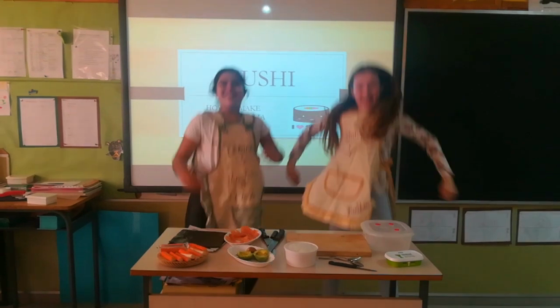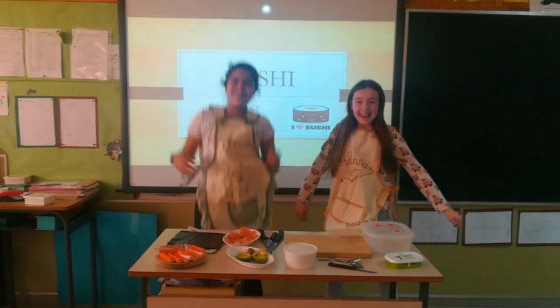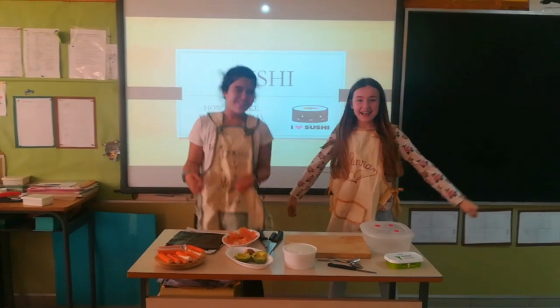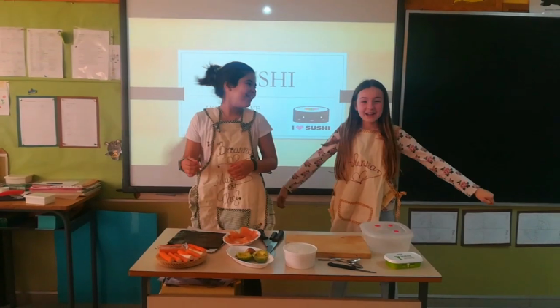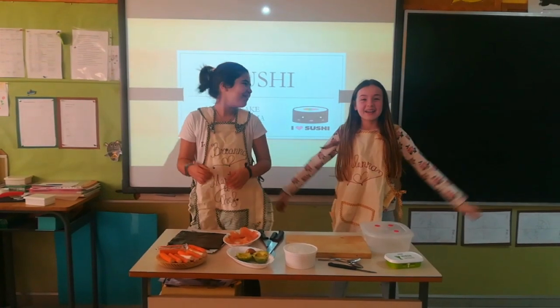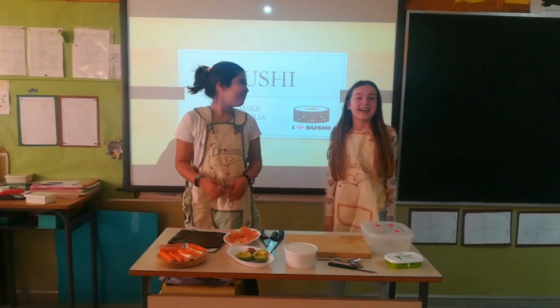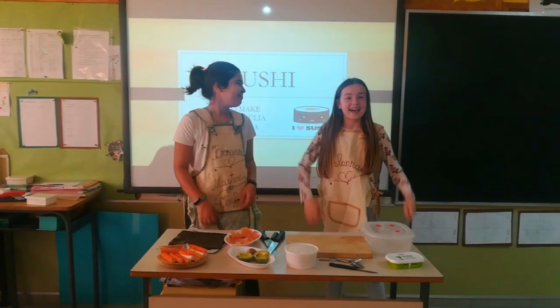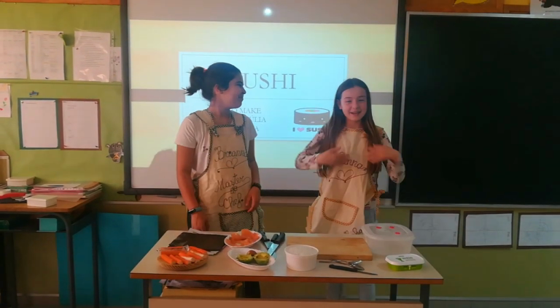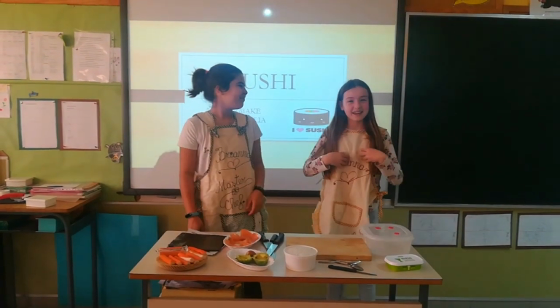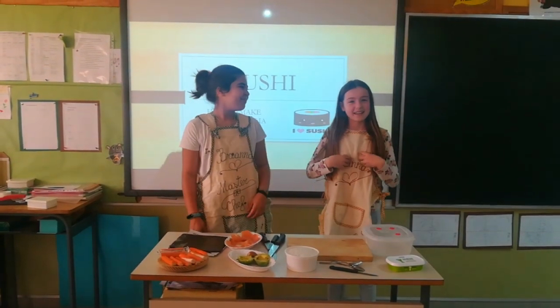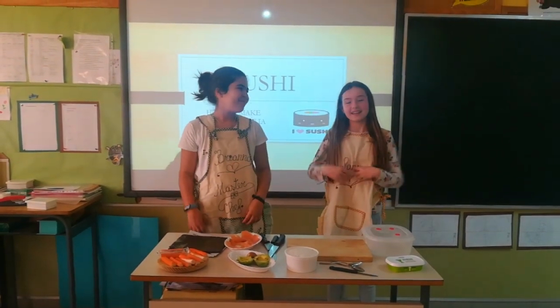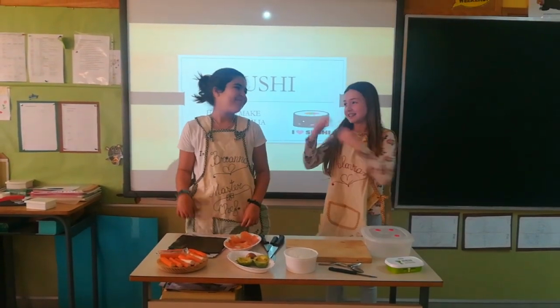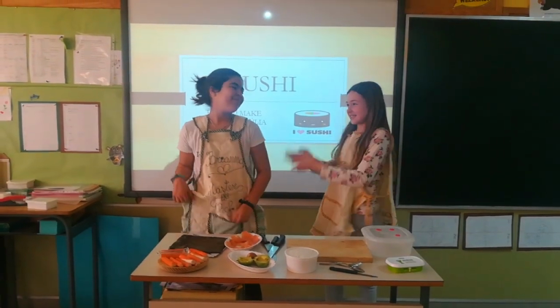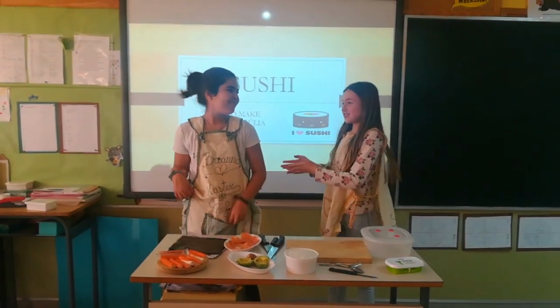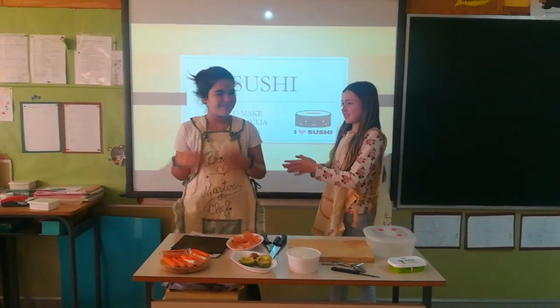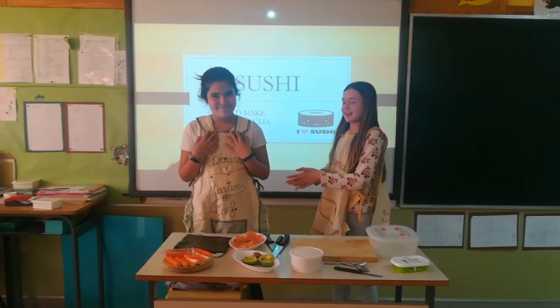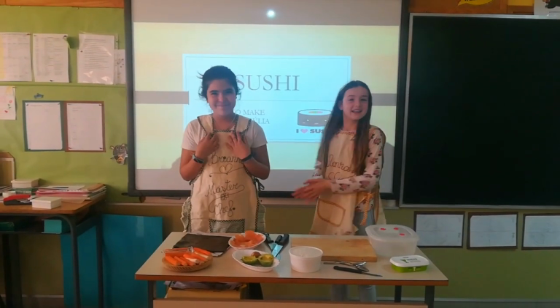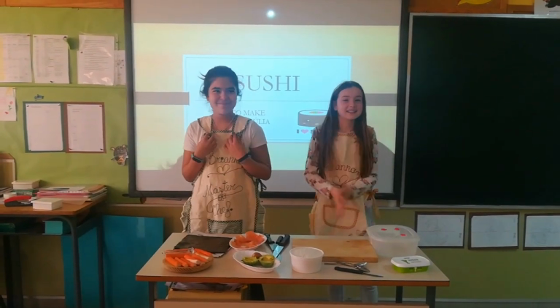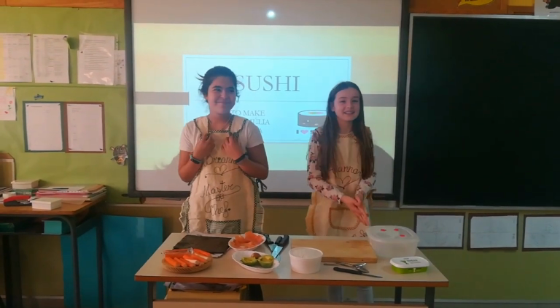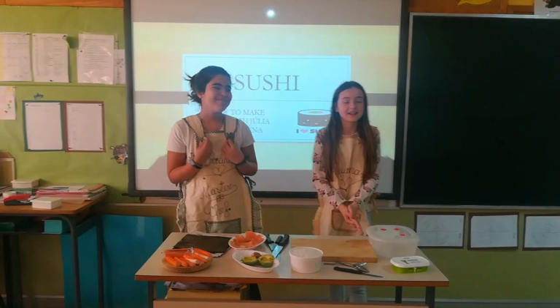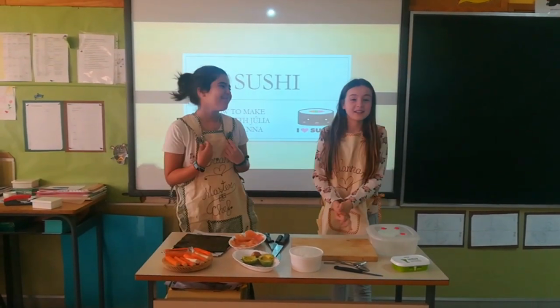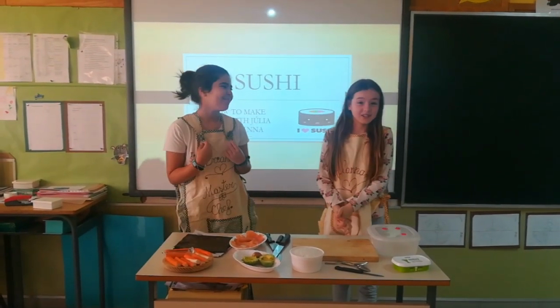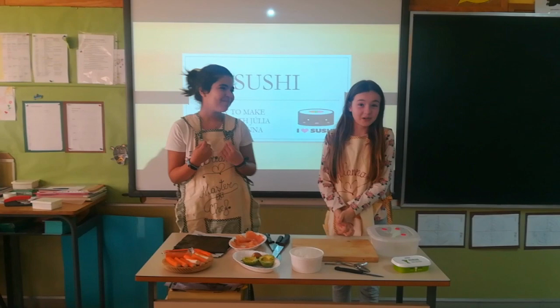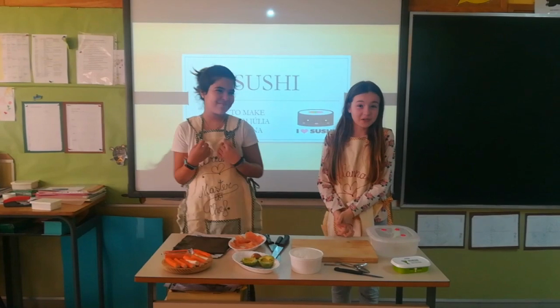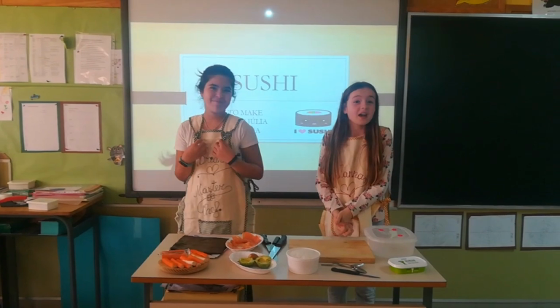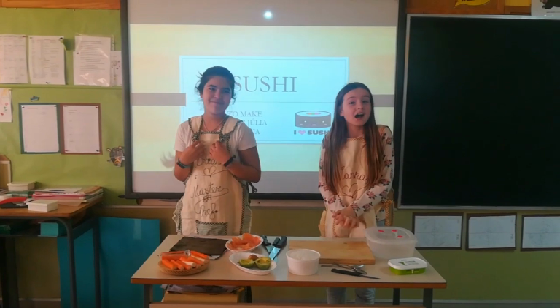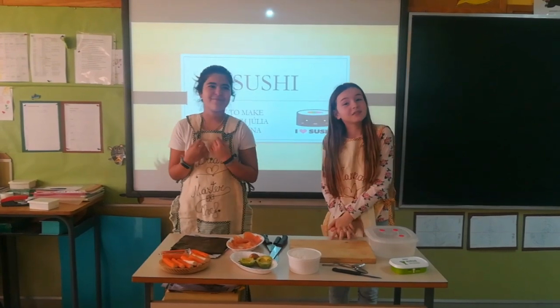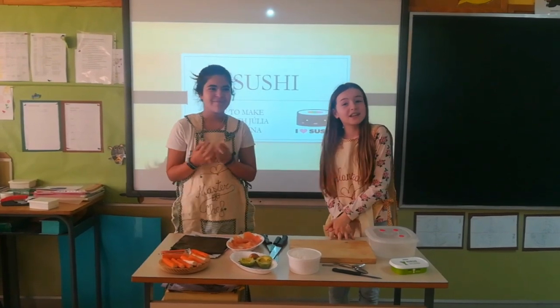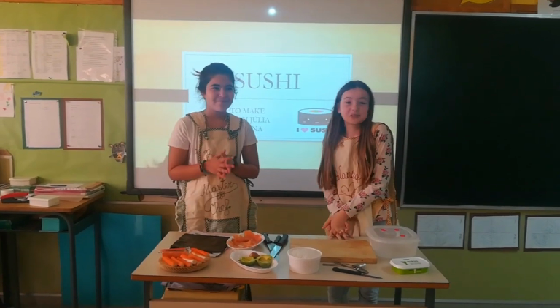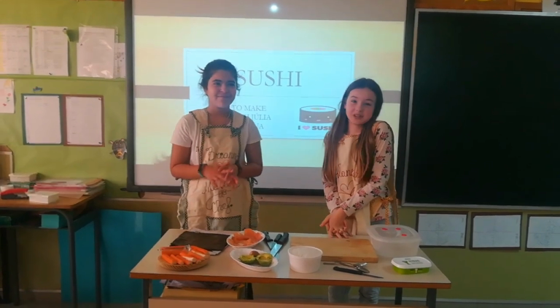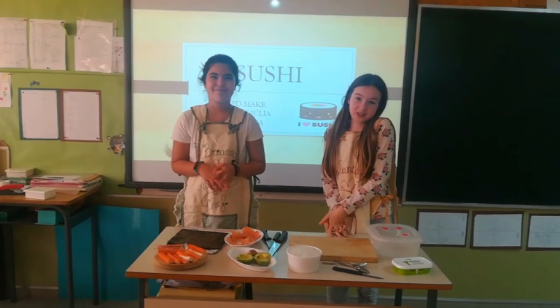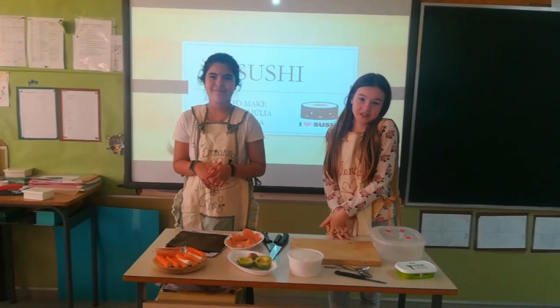Hello, I'm Alana and she's Julia and today we're going to show you how to make sushi with us.